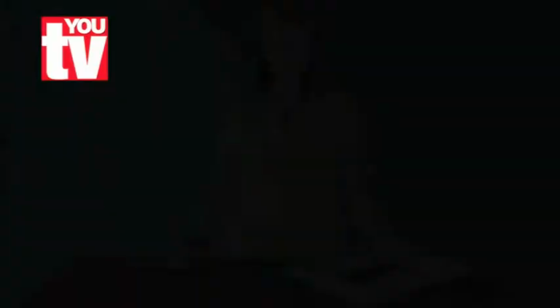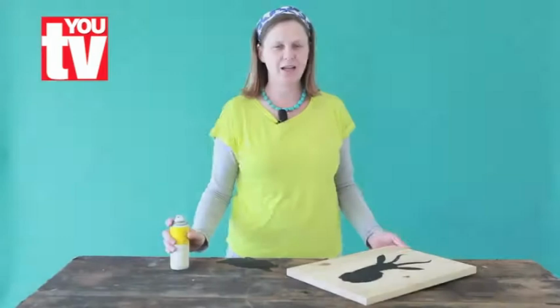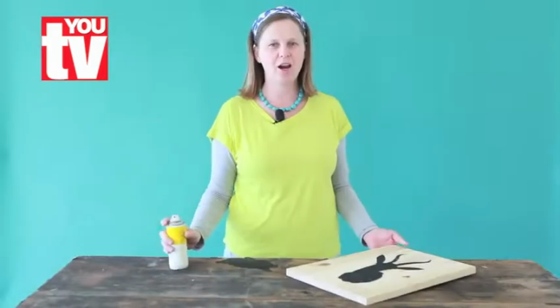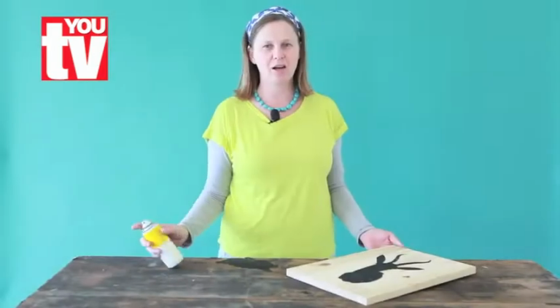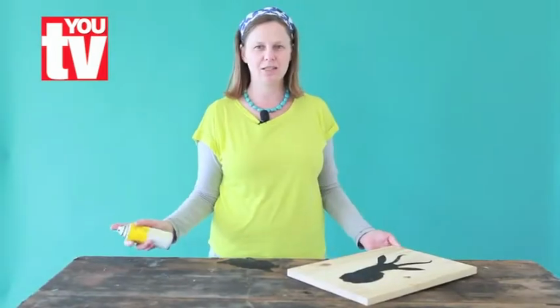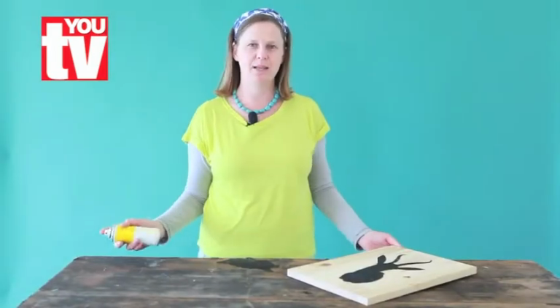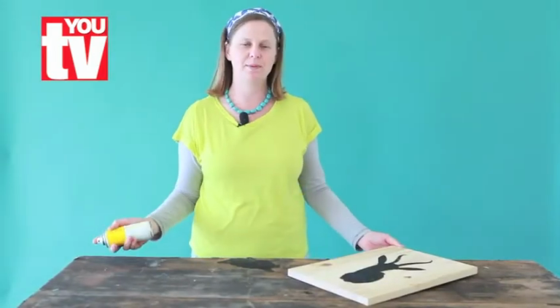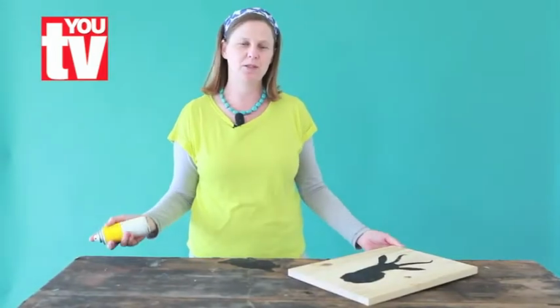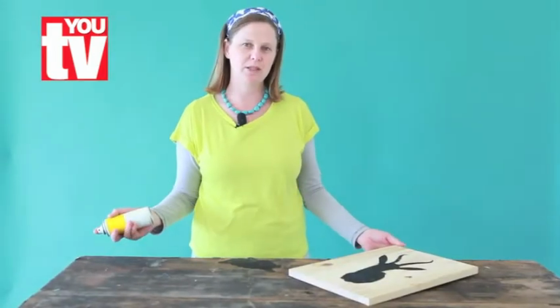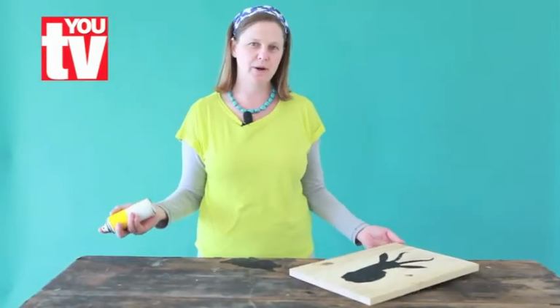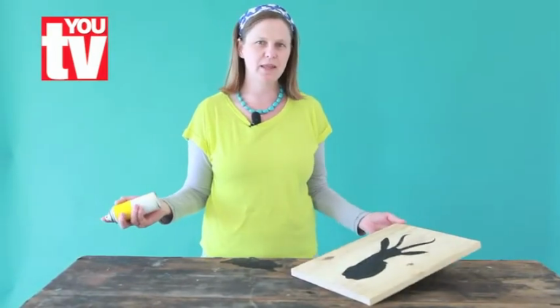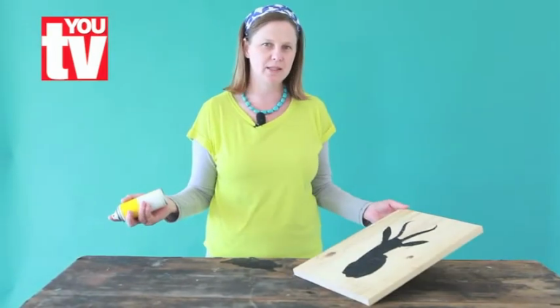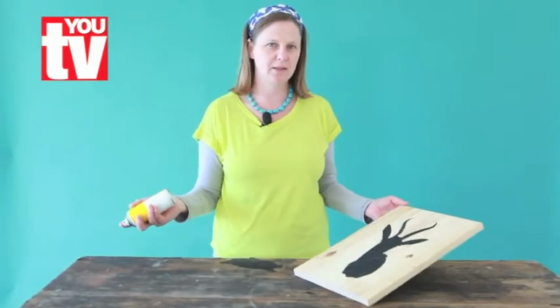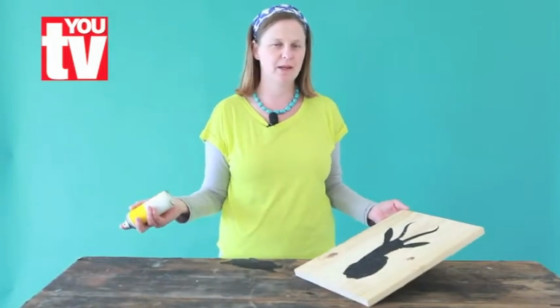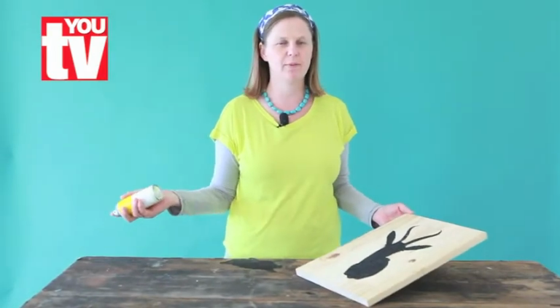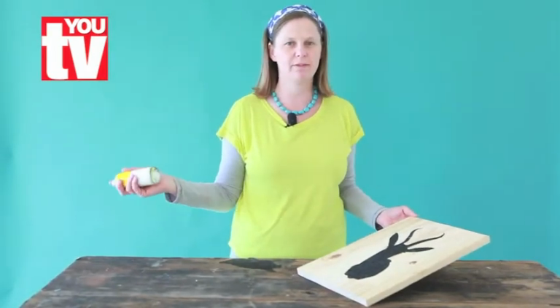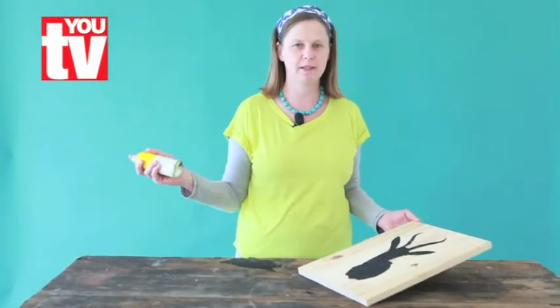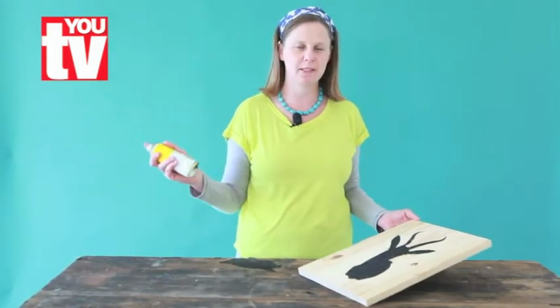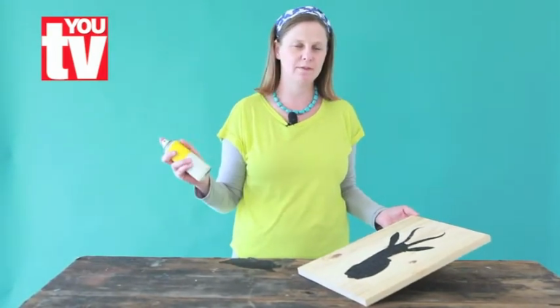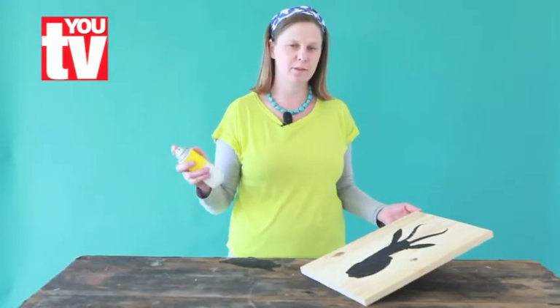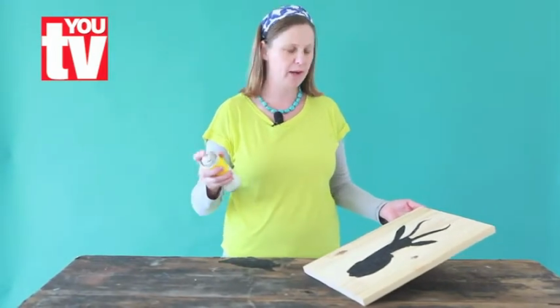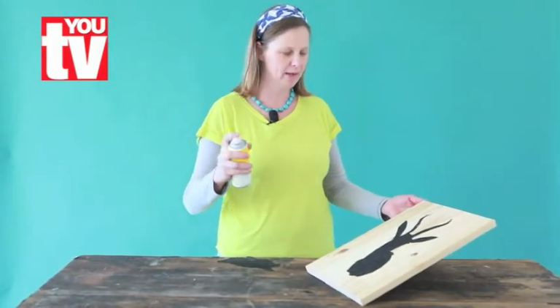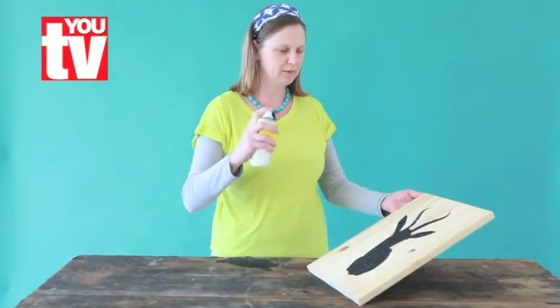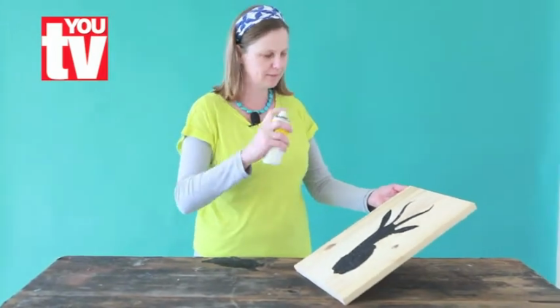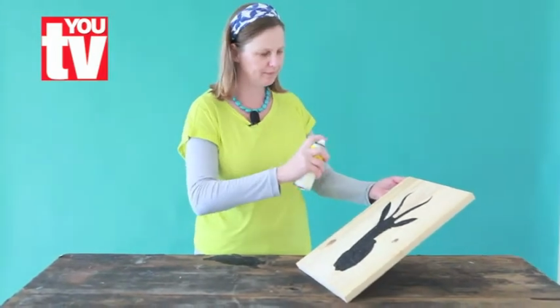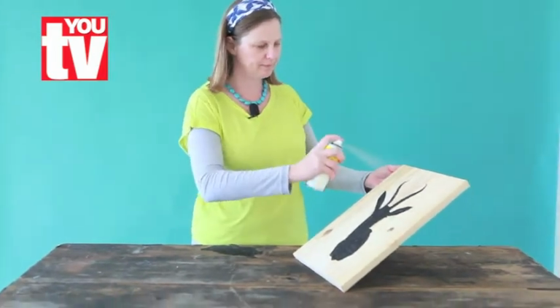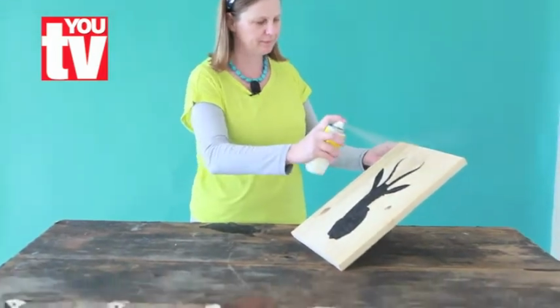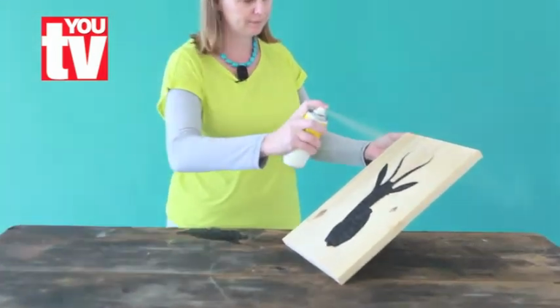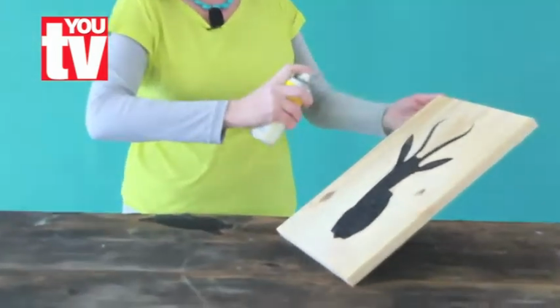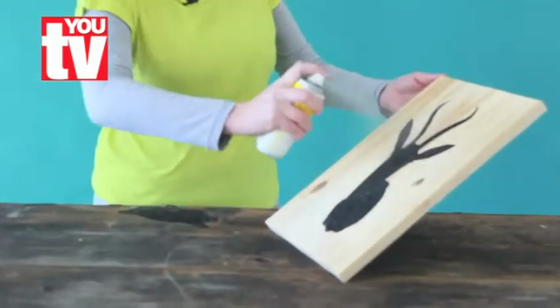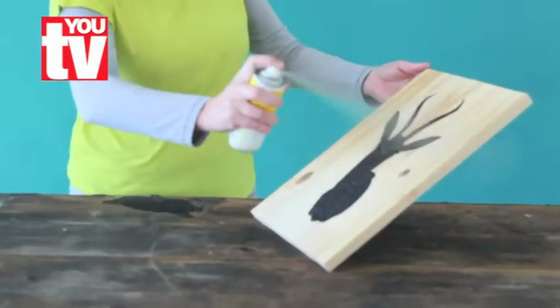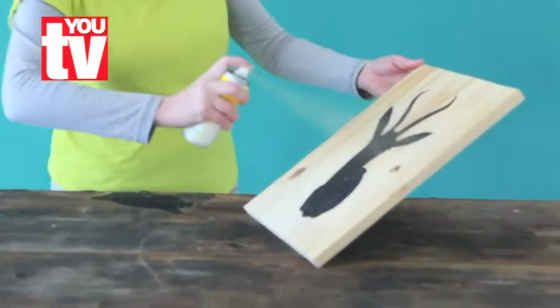Our last step is to spray the silhouette with a fixative spray. Bye.